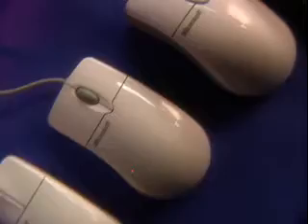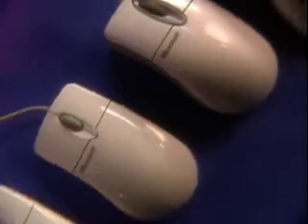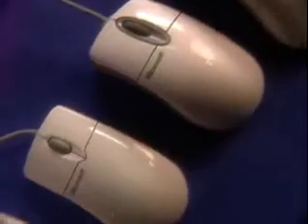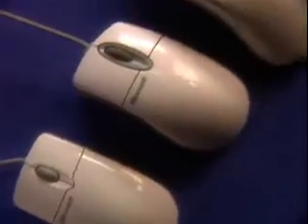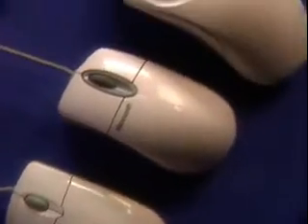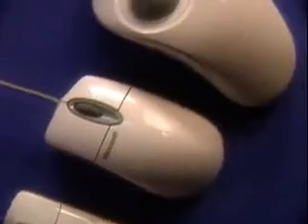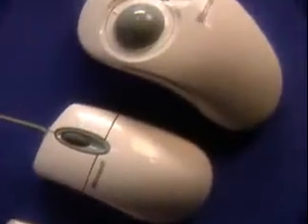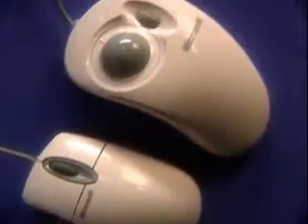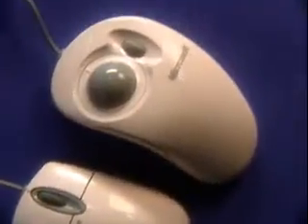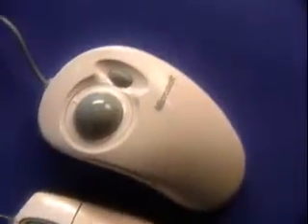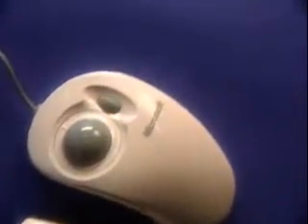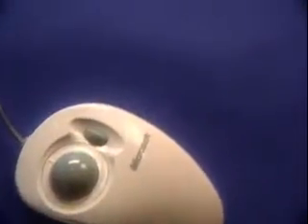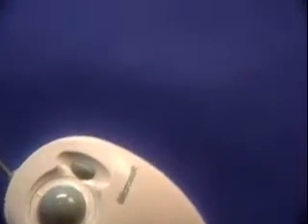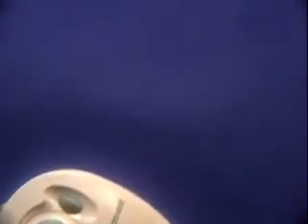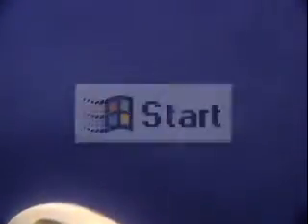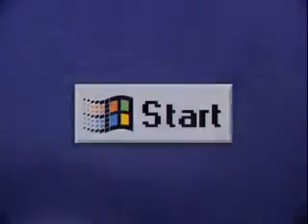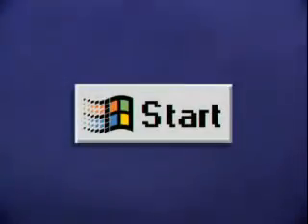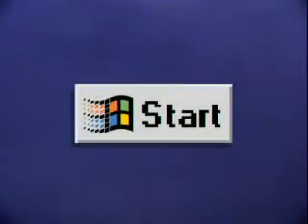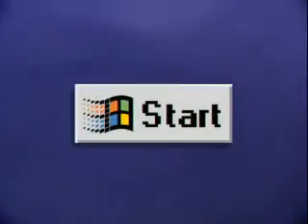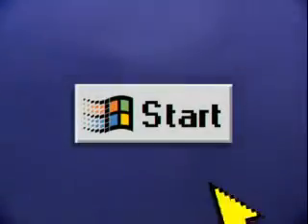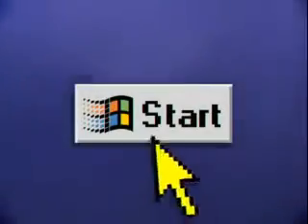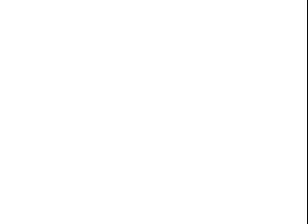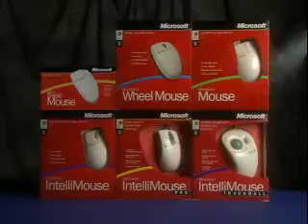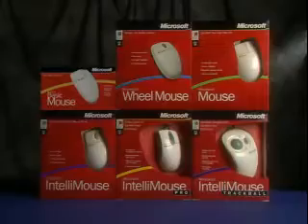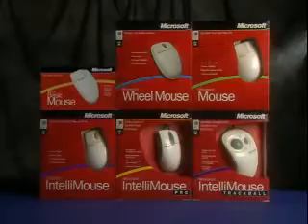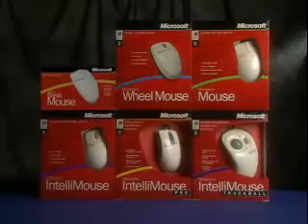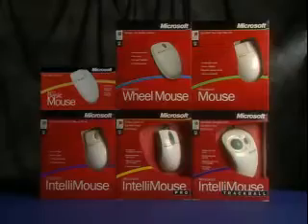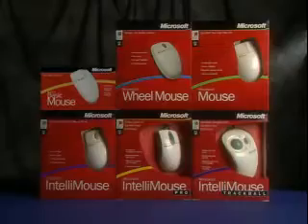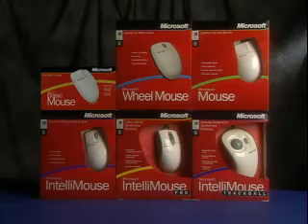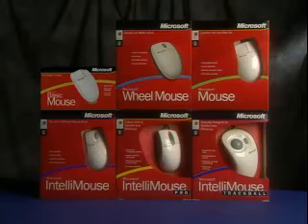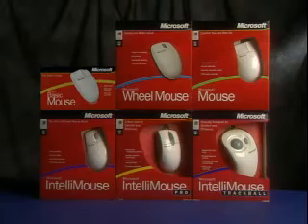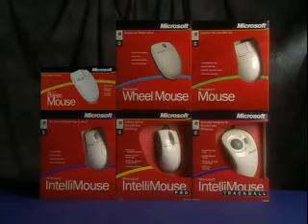Options are the key to choosing the right mouse. Microsoft makes it easy. To choose the right mouse, start by looking for the Microsoft Mouse Line.